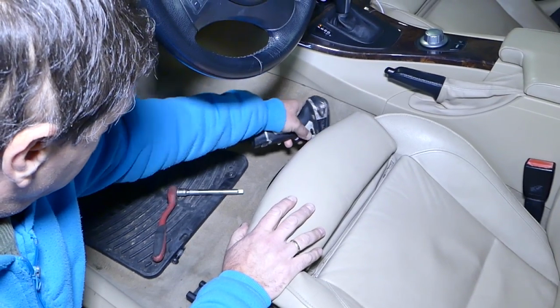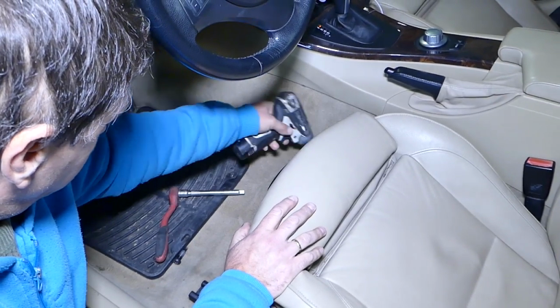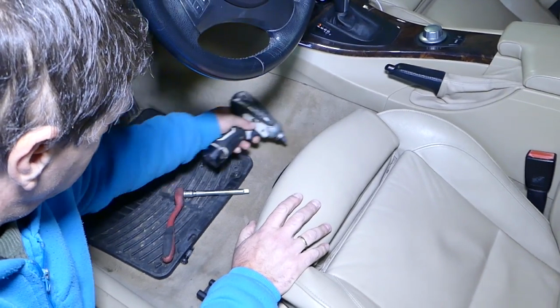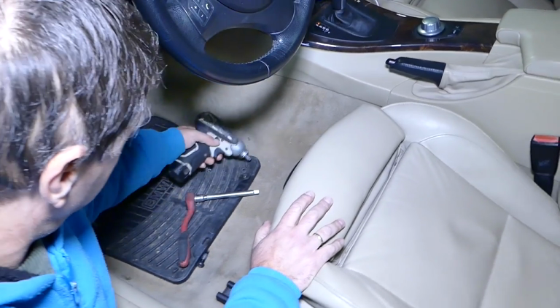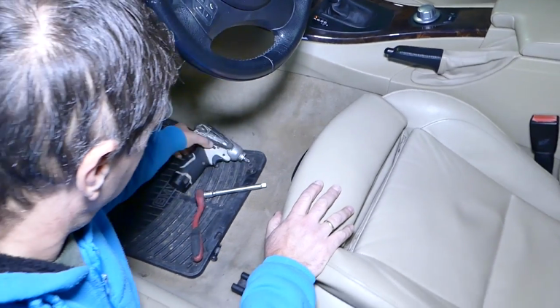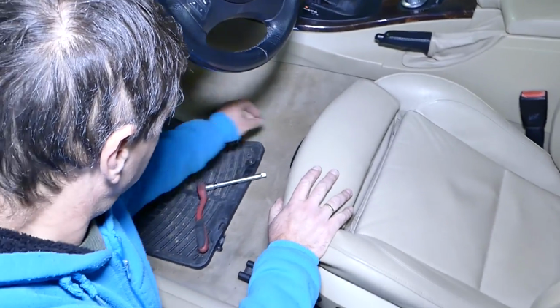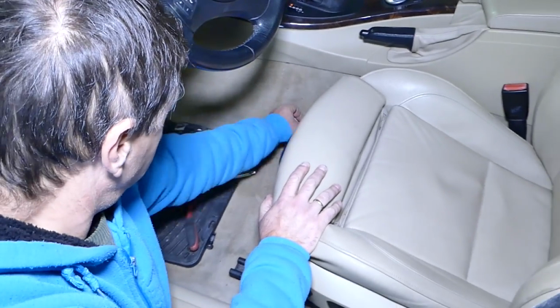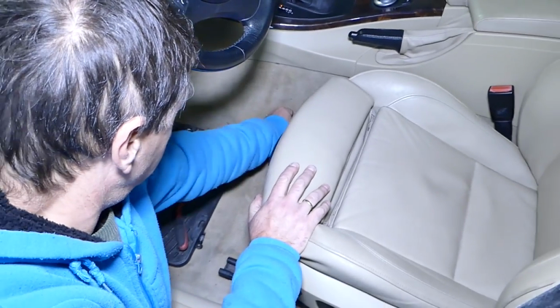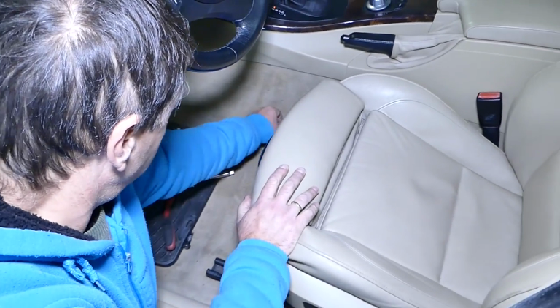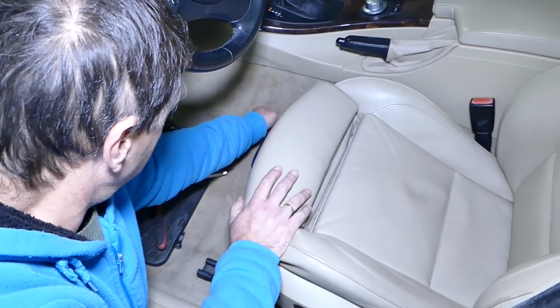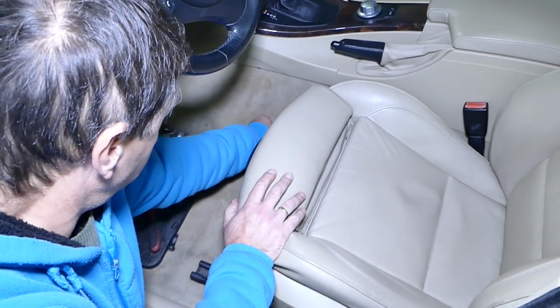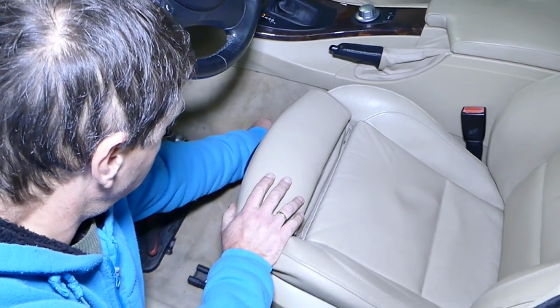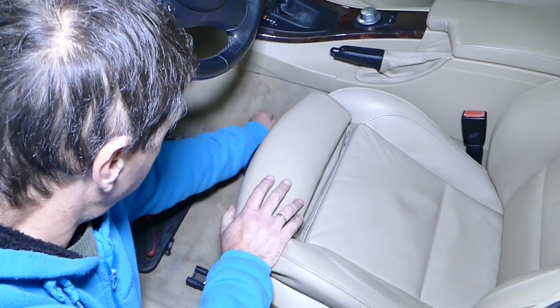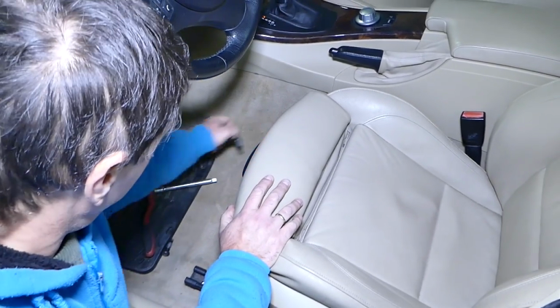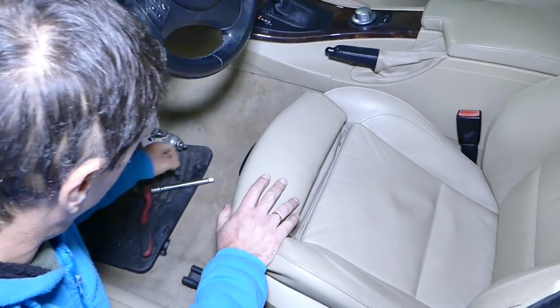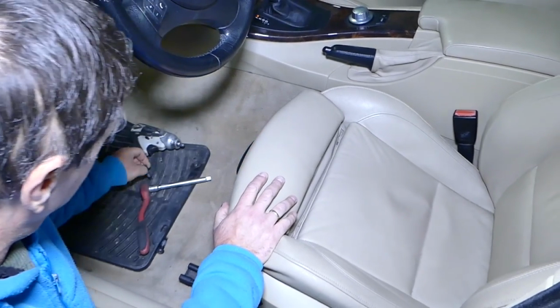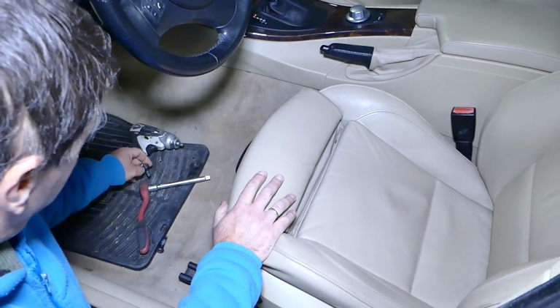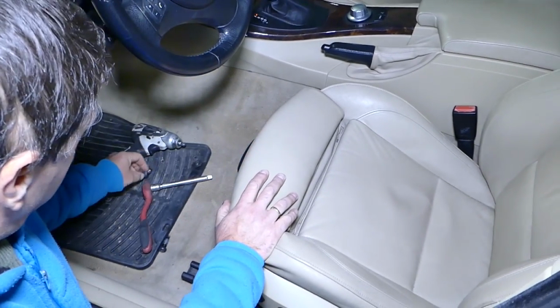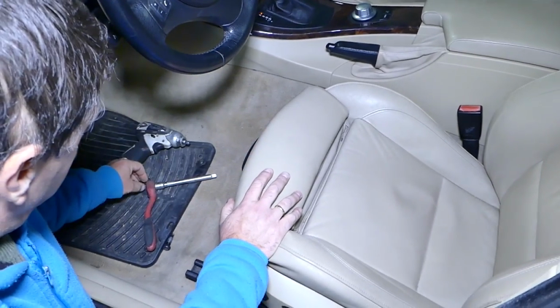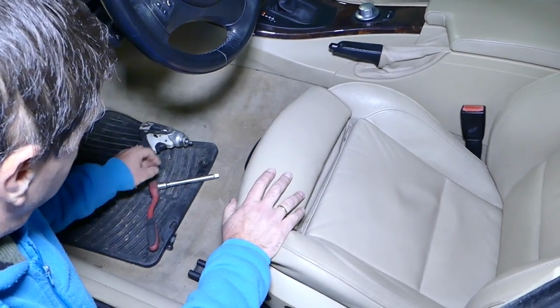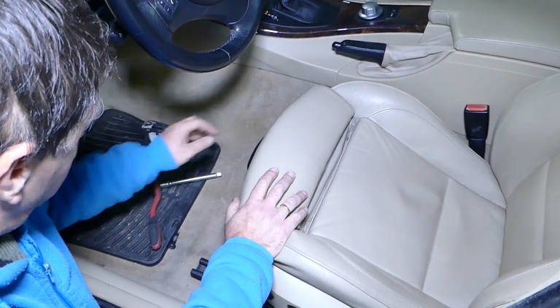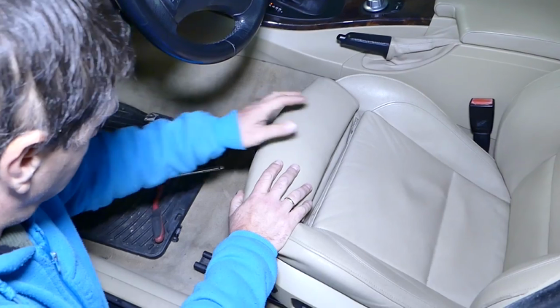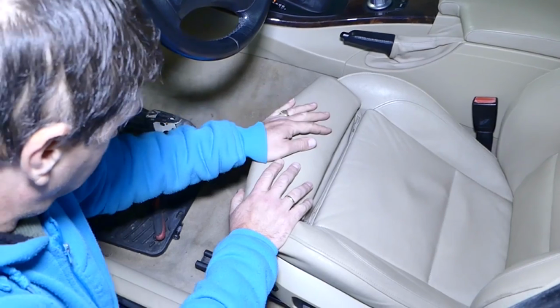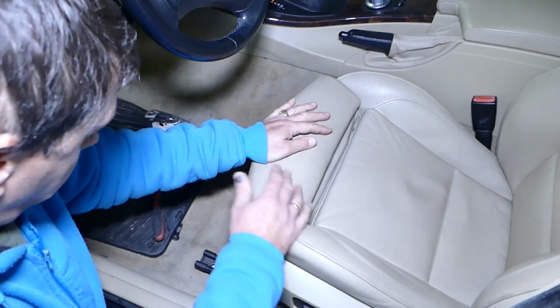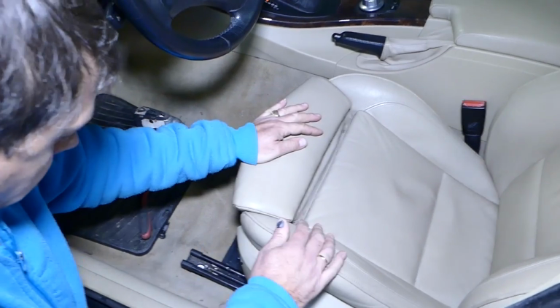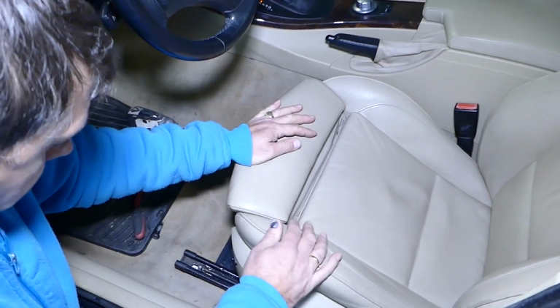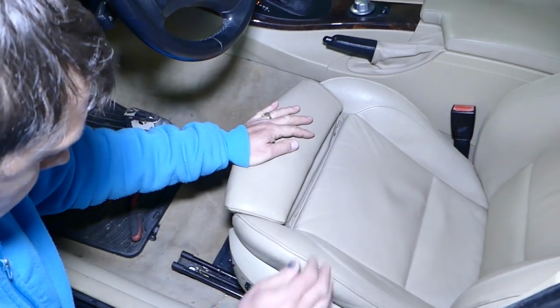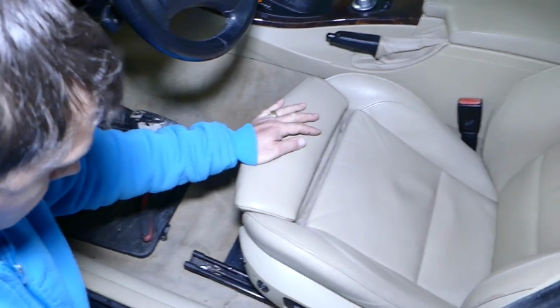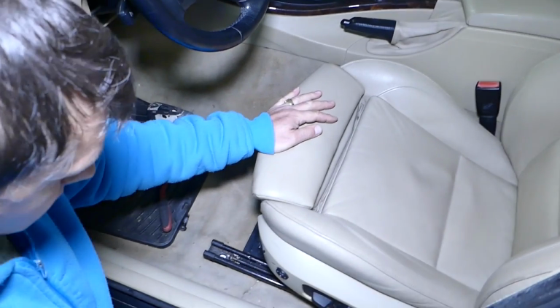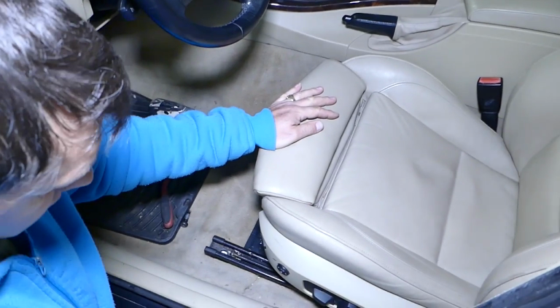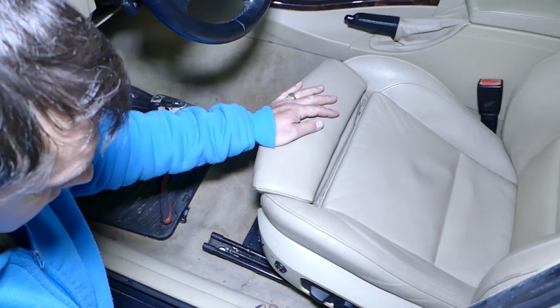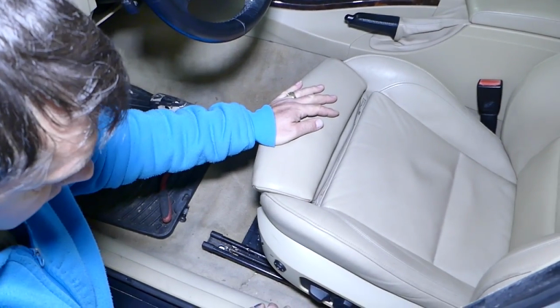With all four bolts removed, lean the seat towards the back a little bit and now we need to disconnect all the wiring harness under the seat.